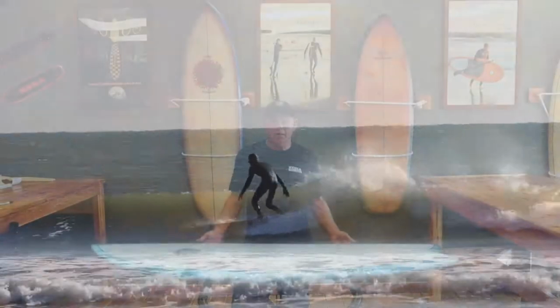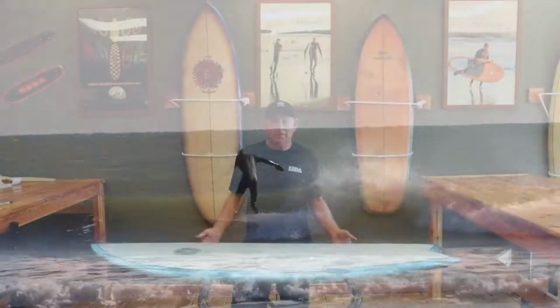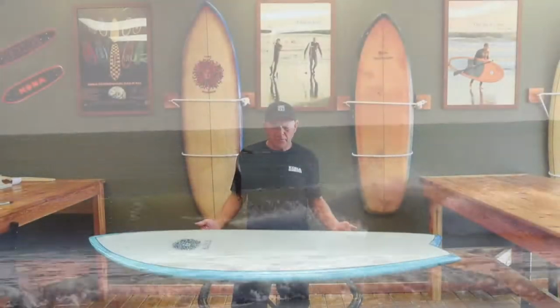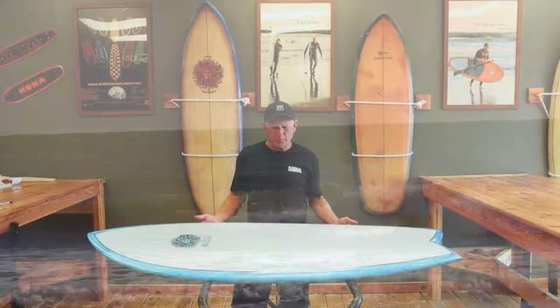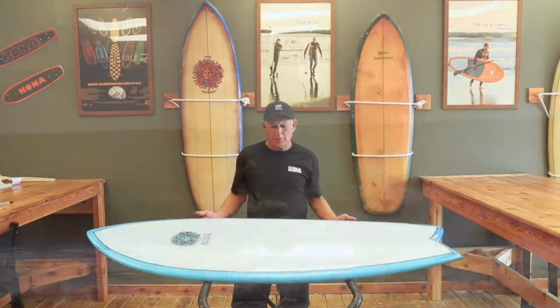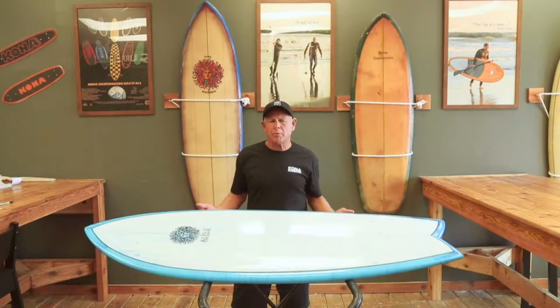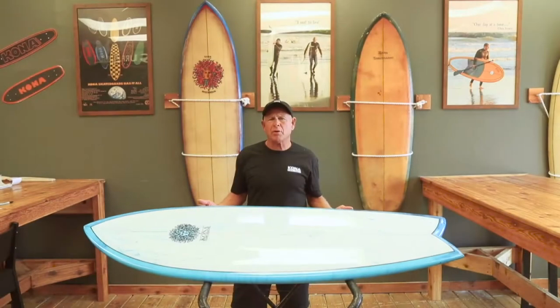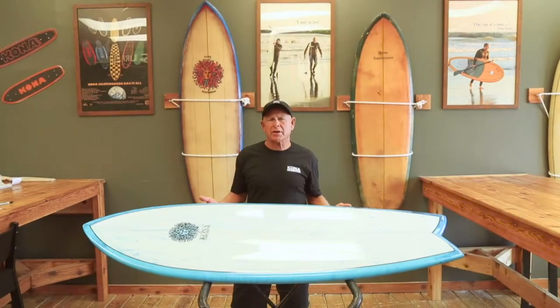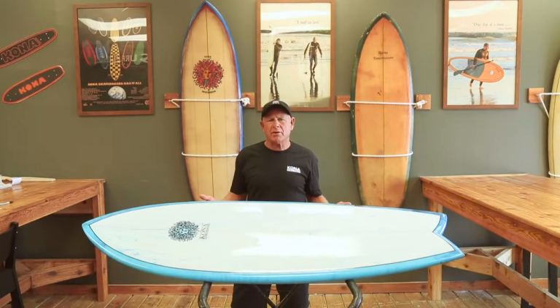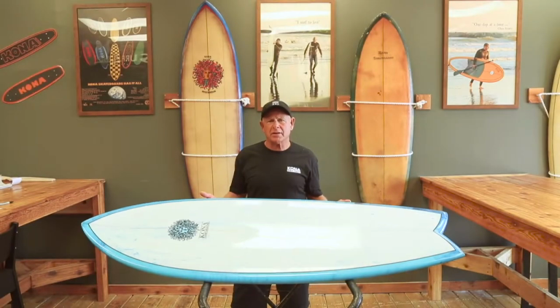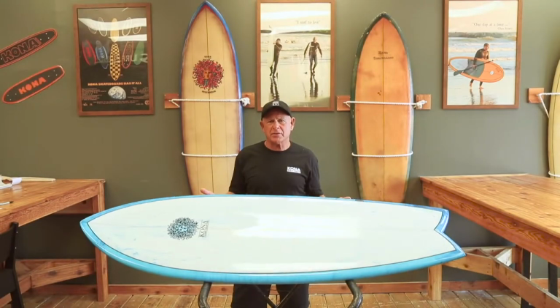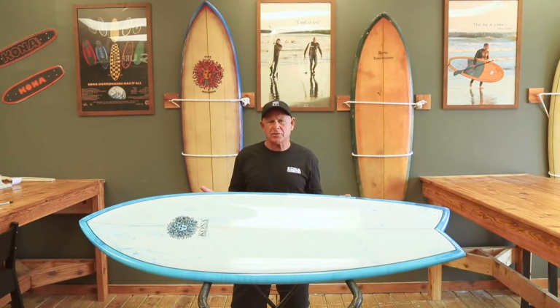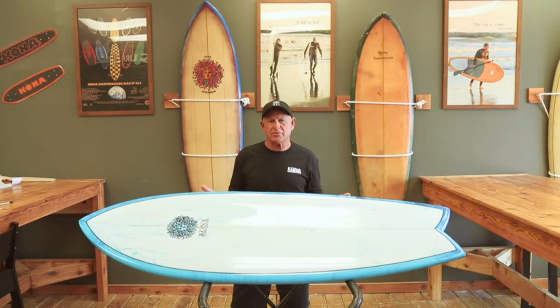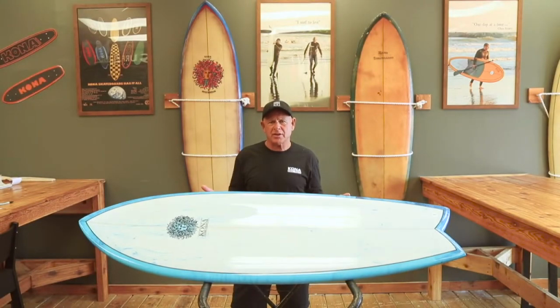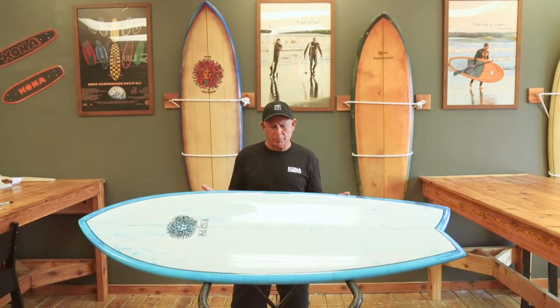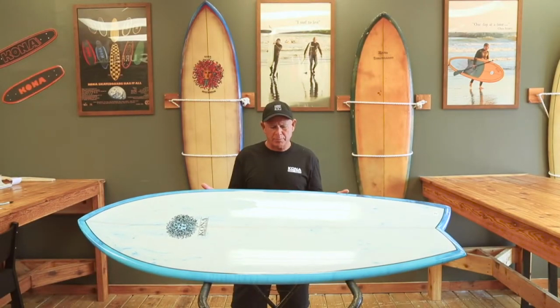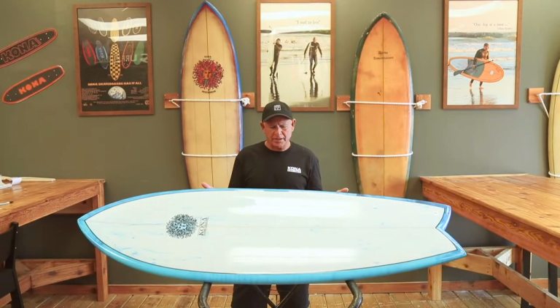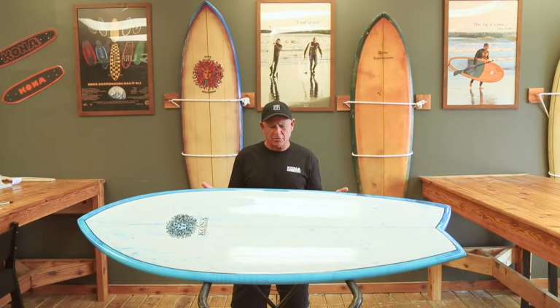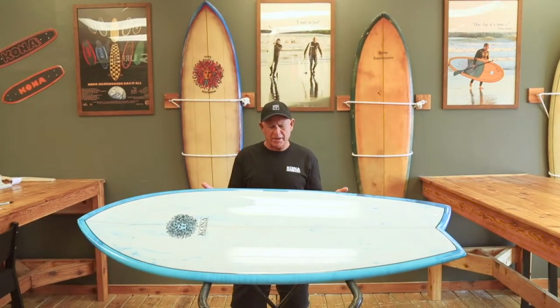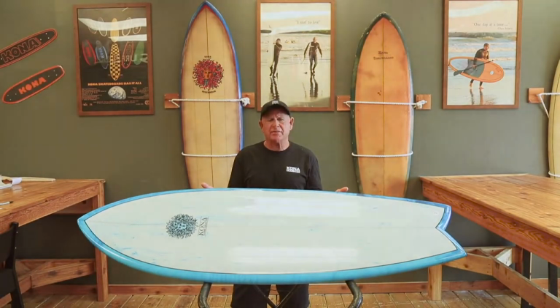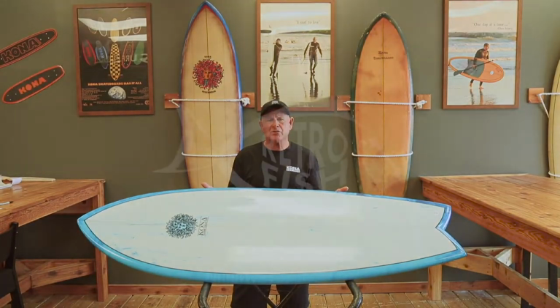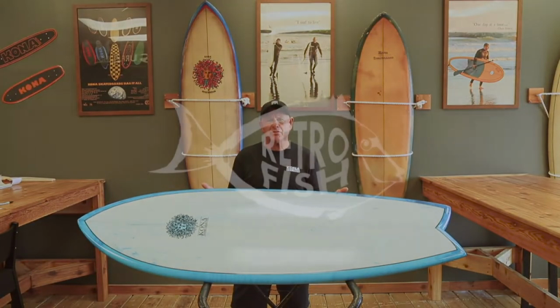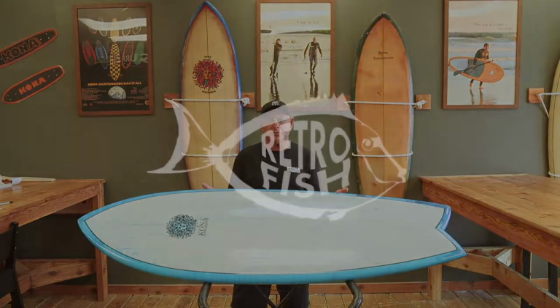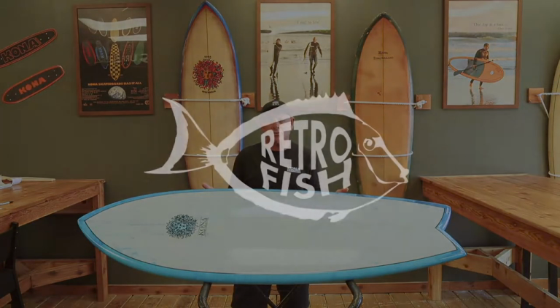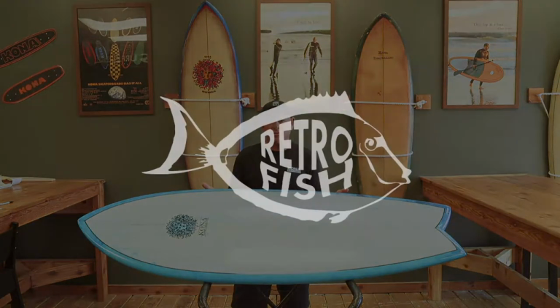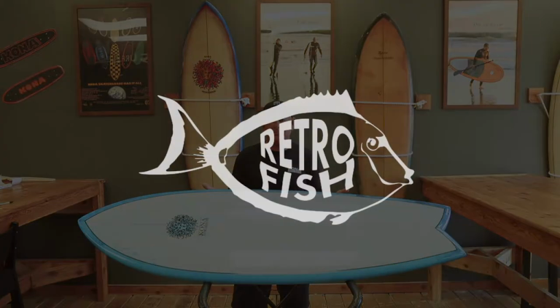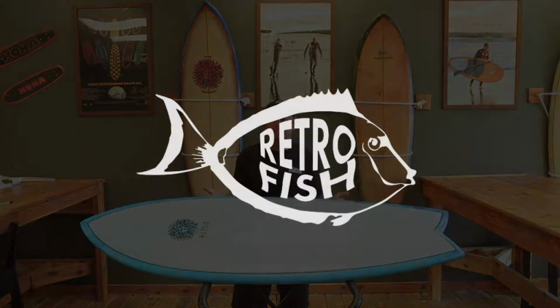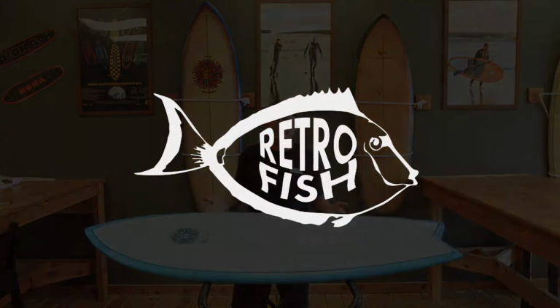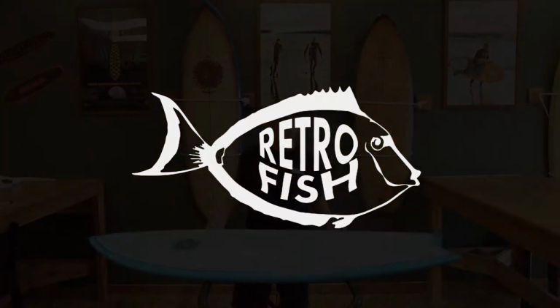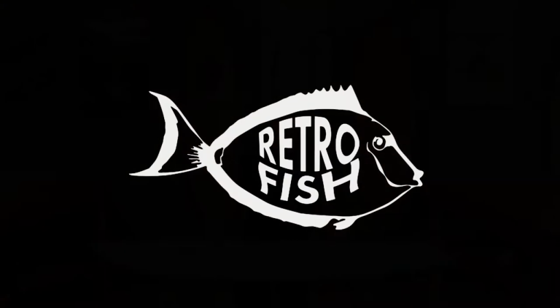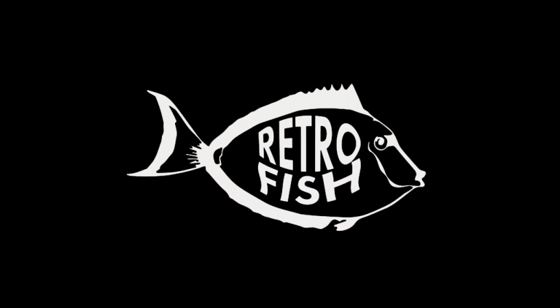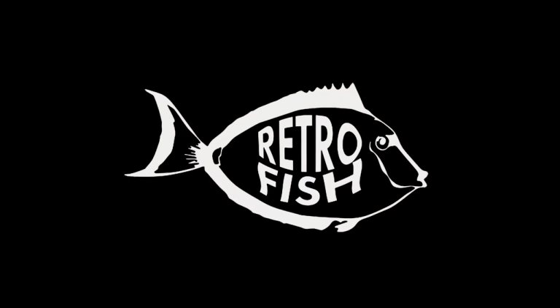This board will work in all conditions and will be a great addition to your equipment.